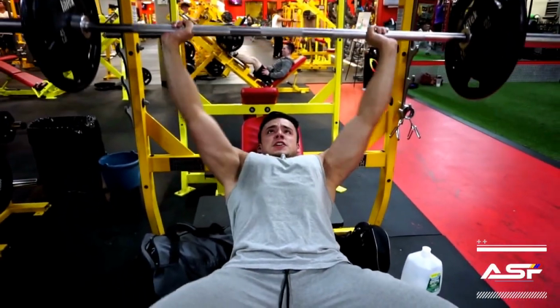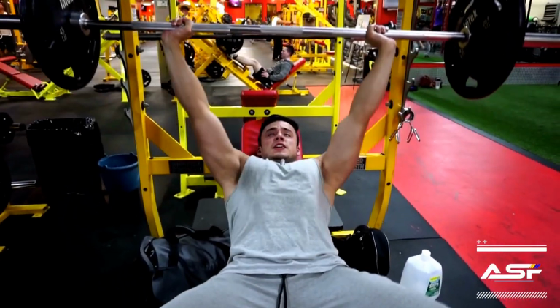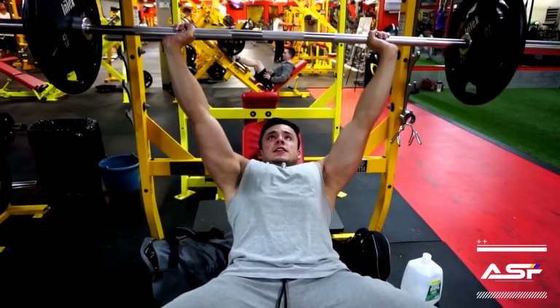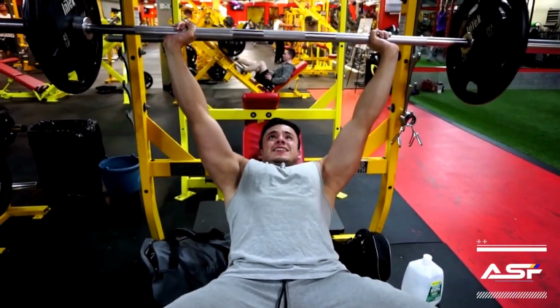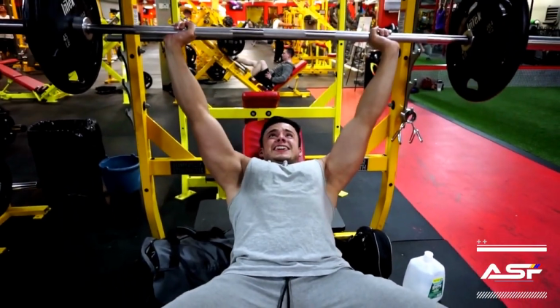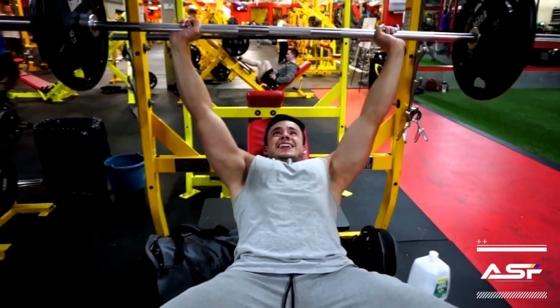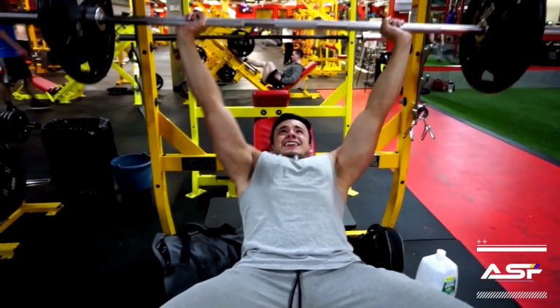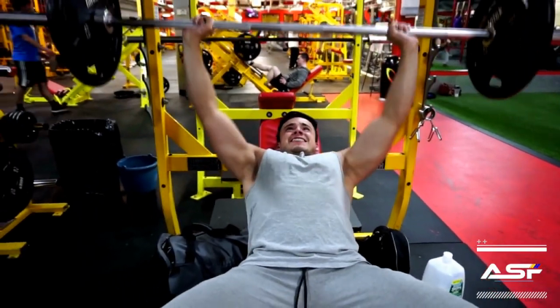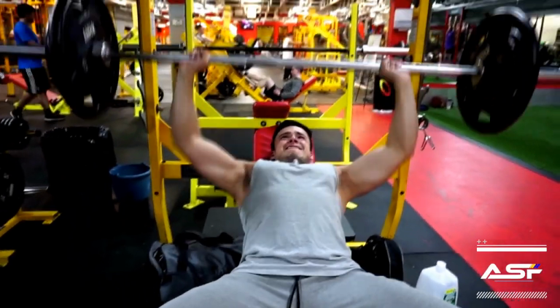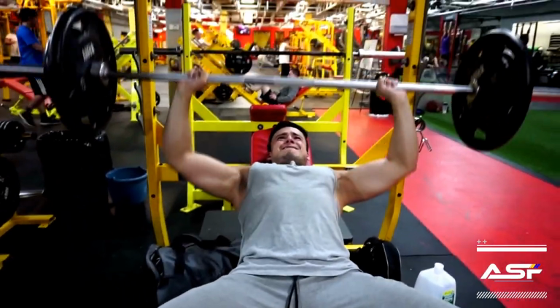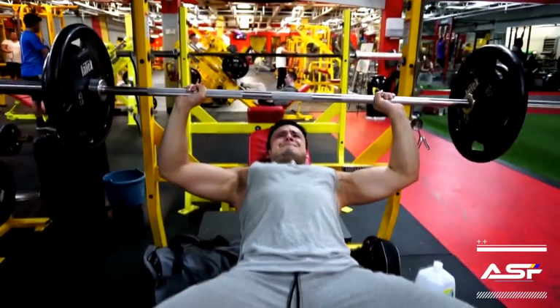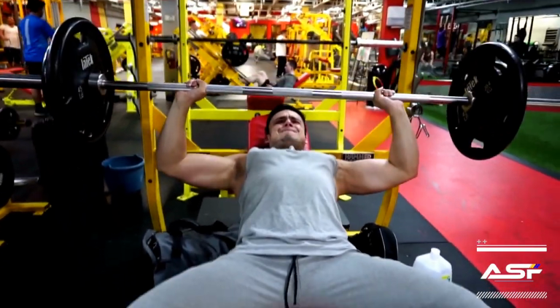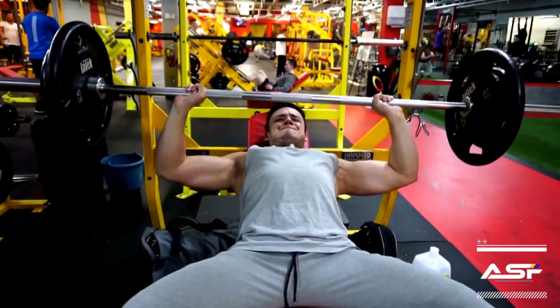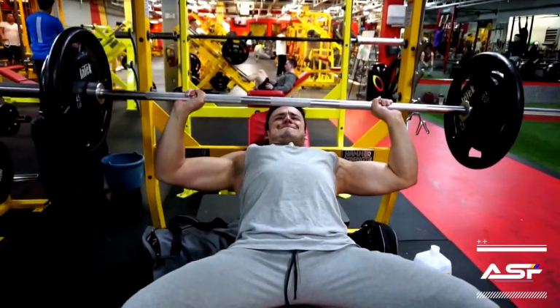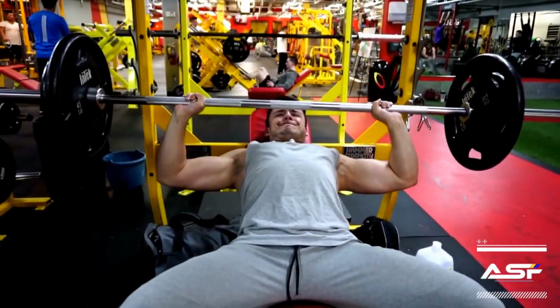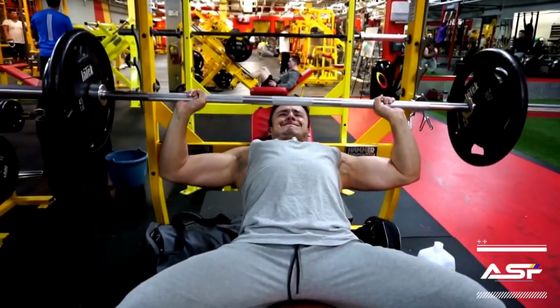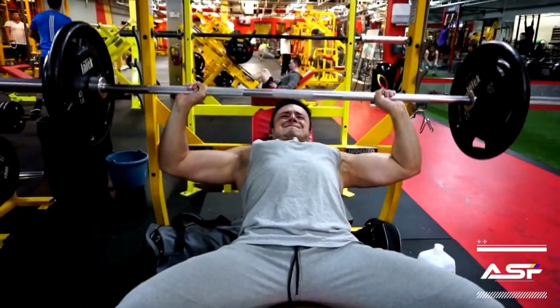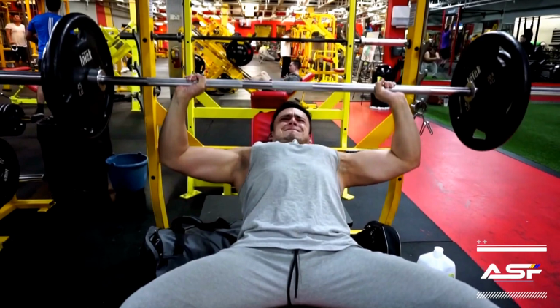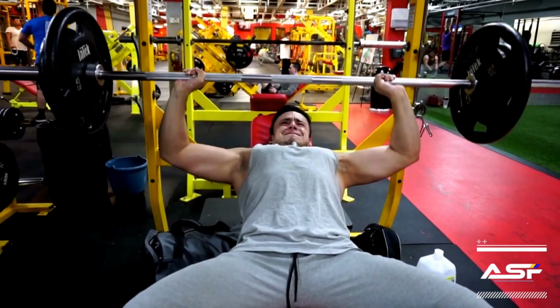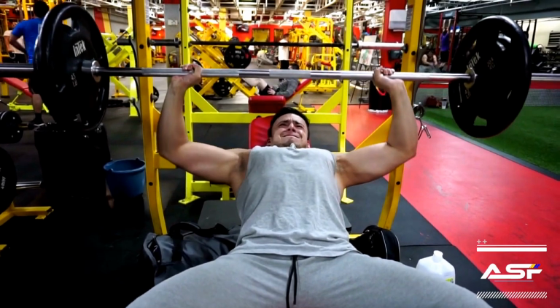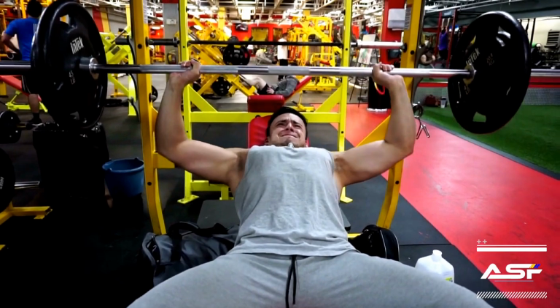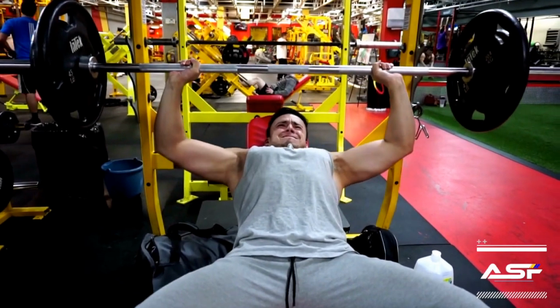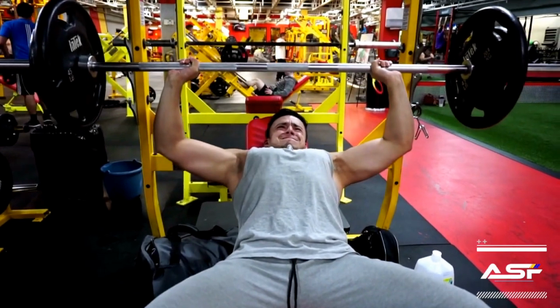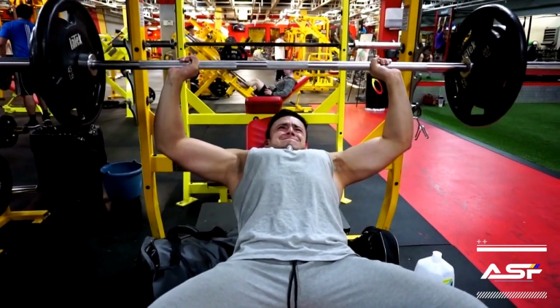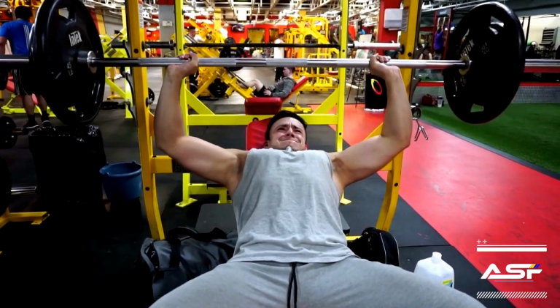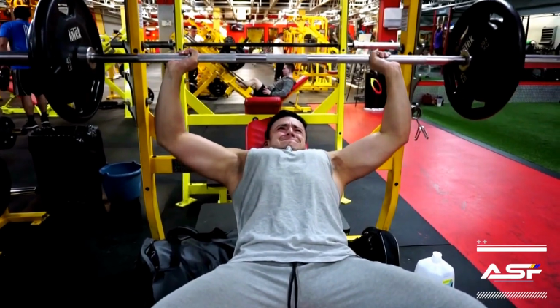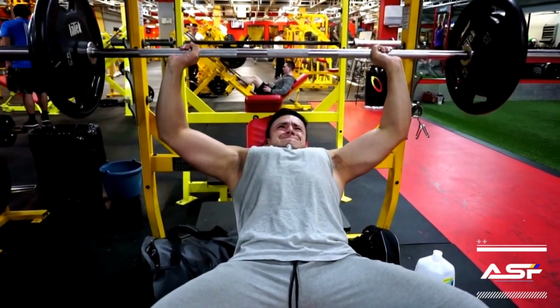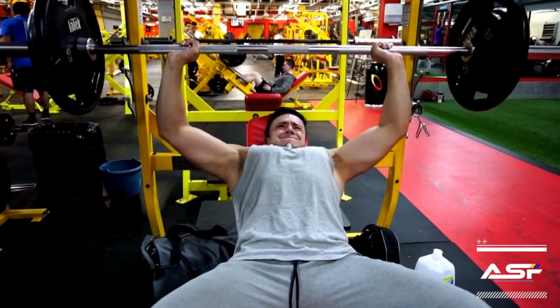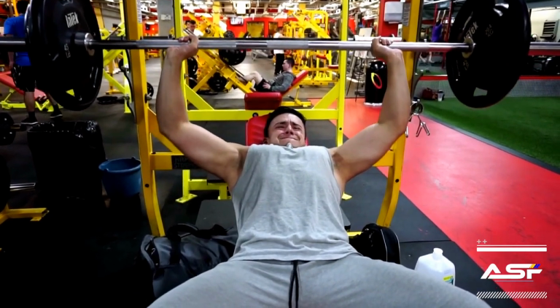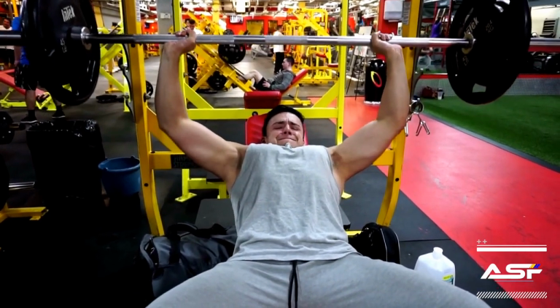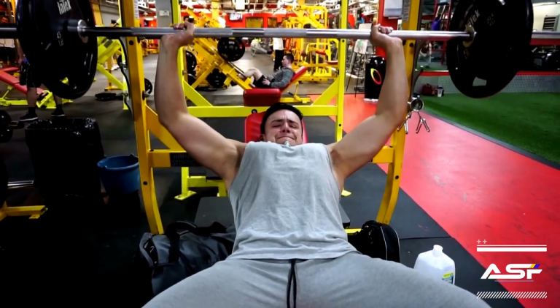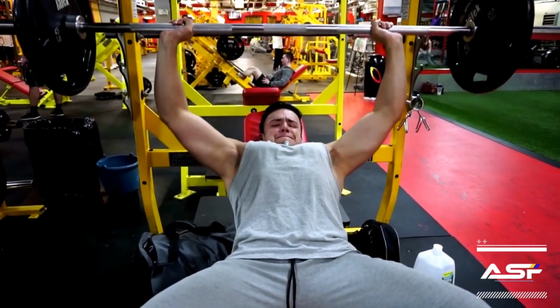It's important to keep in mind that you just don't want to move the weight — you want to actually contract the muscle.